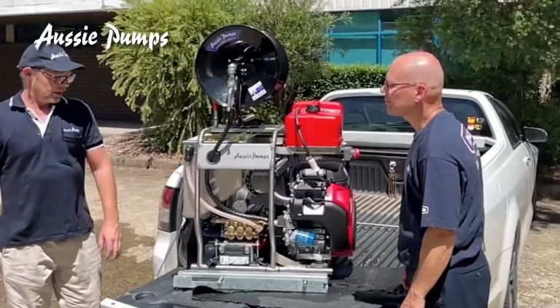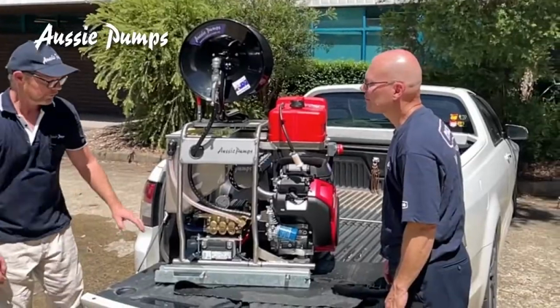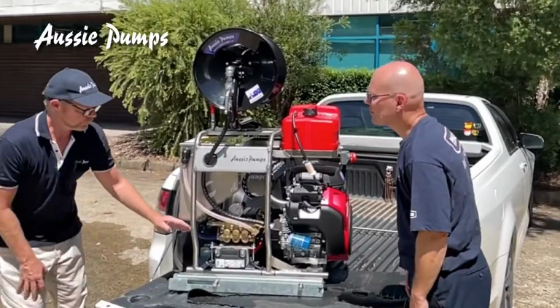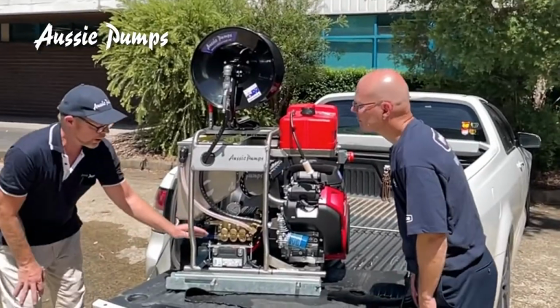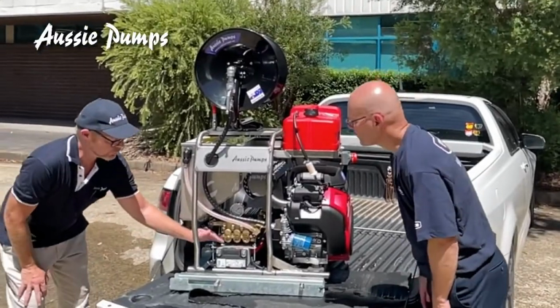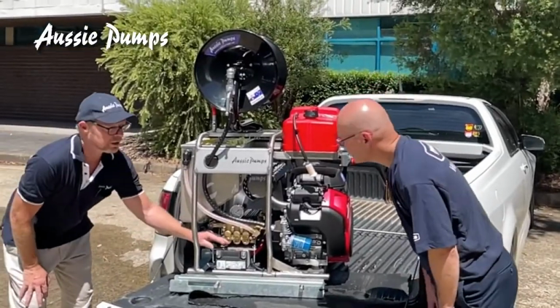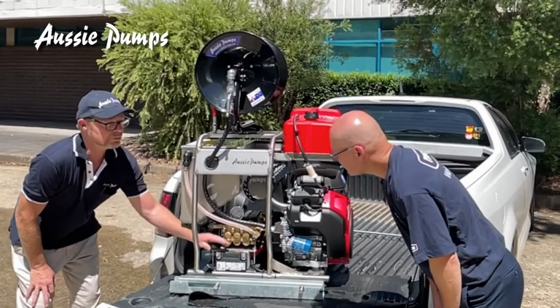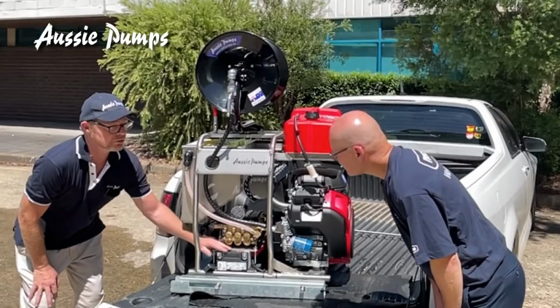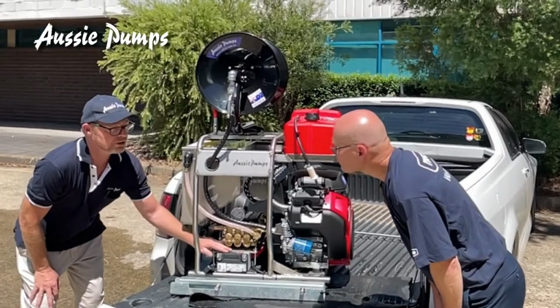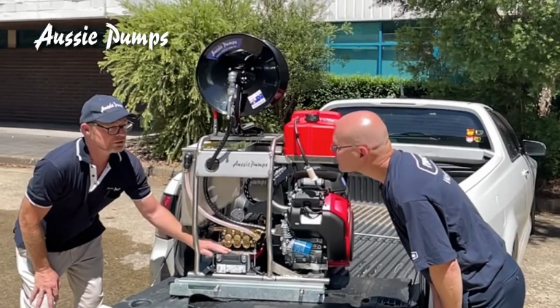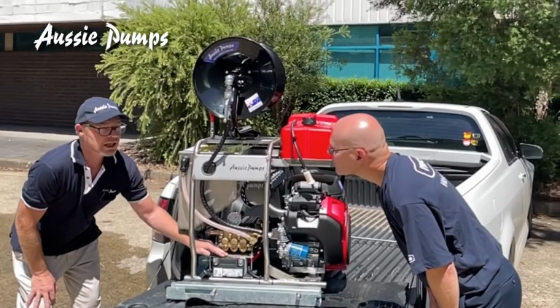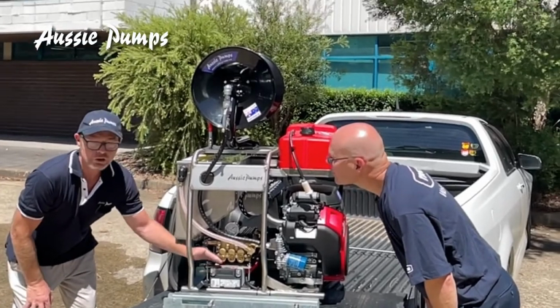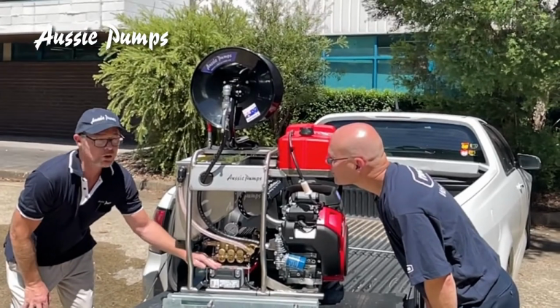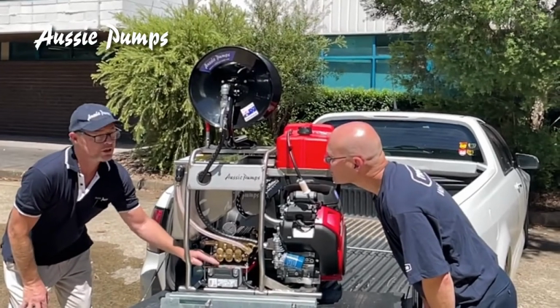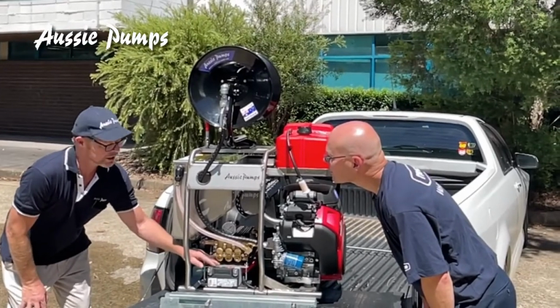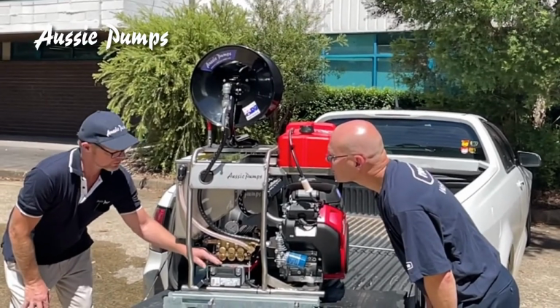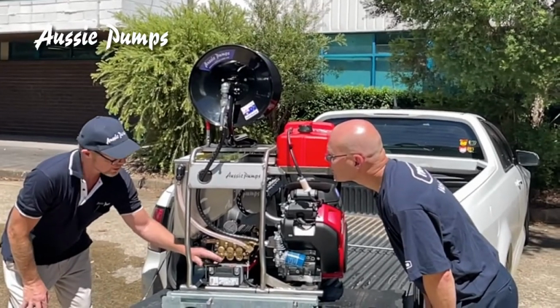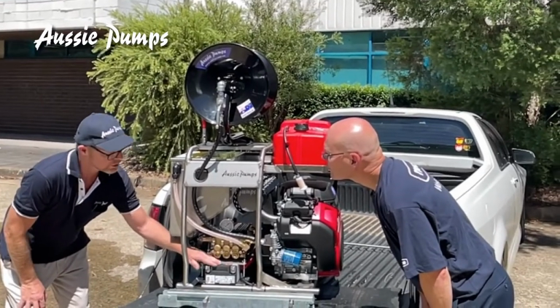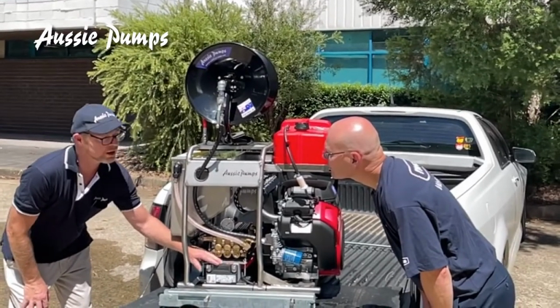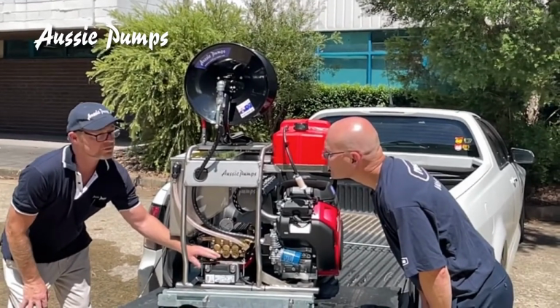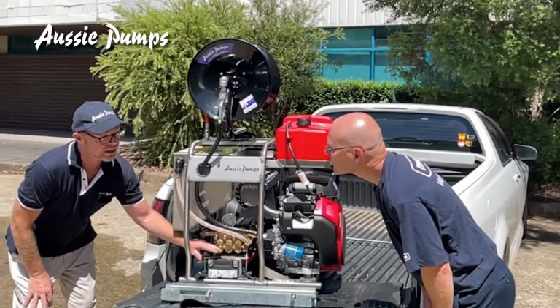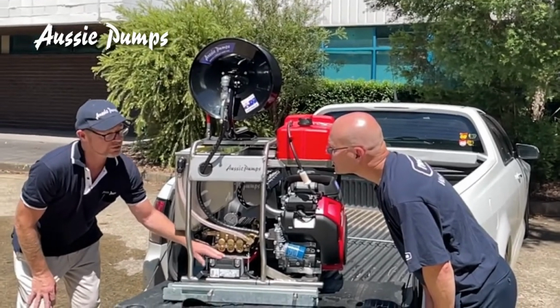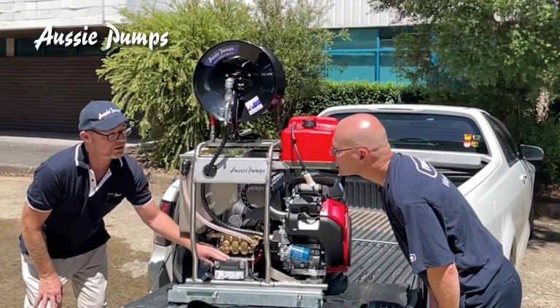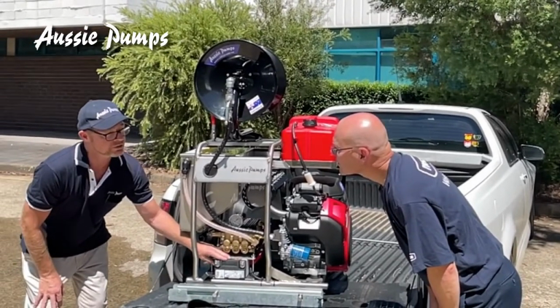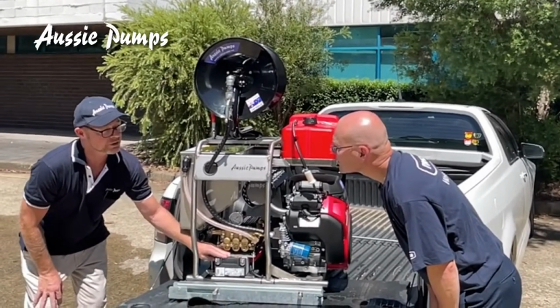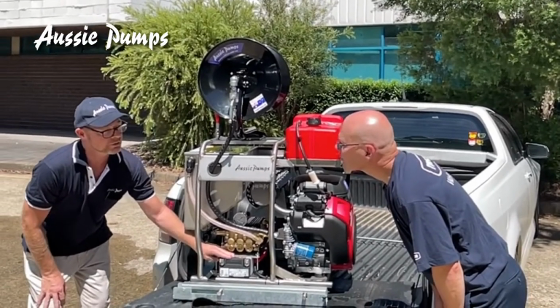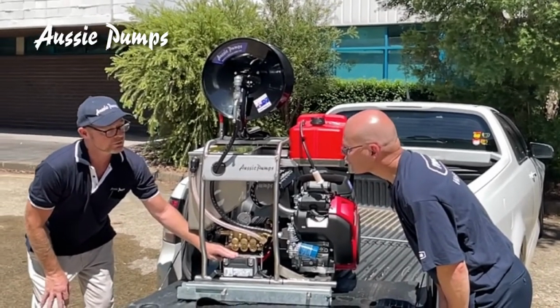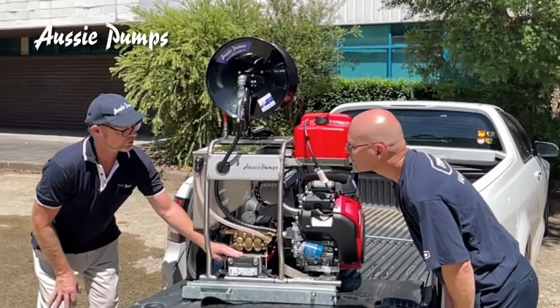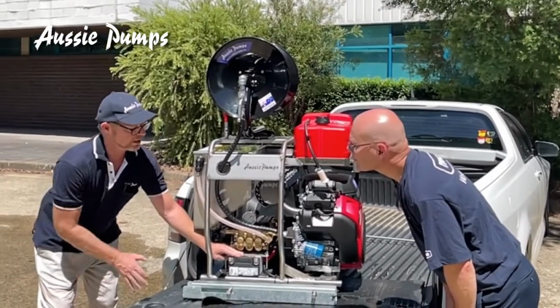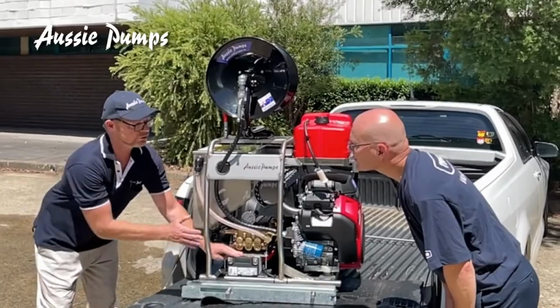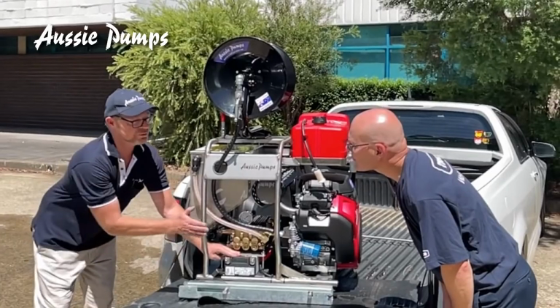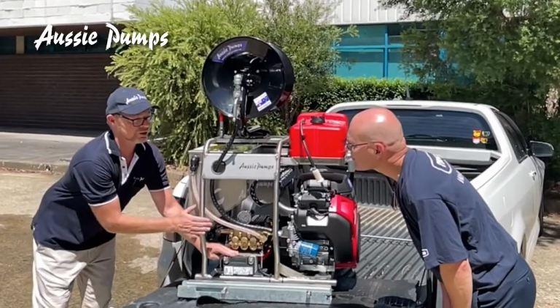If you do have to replace your battery, be sure that you get the same type and same size so it's matched to the machine.